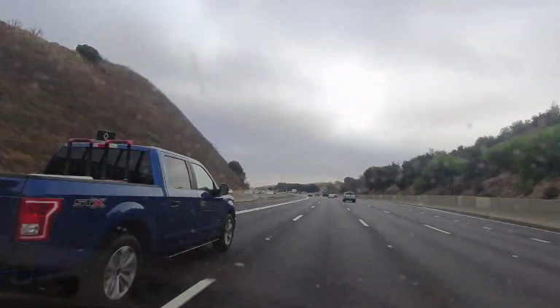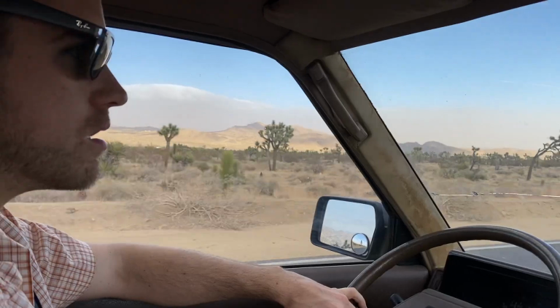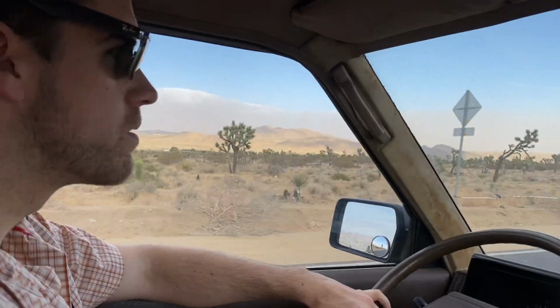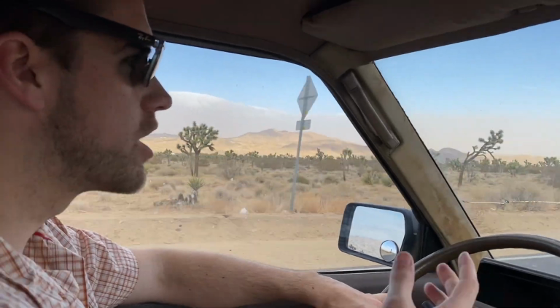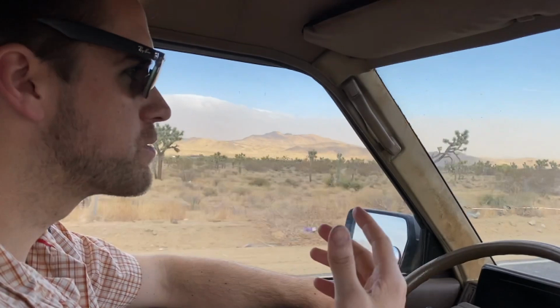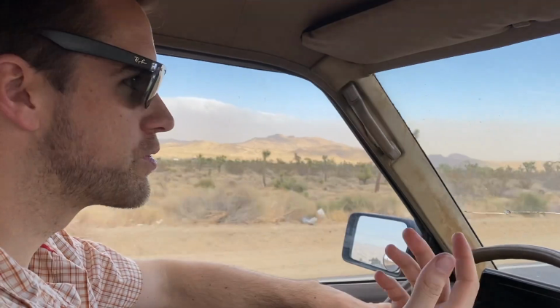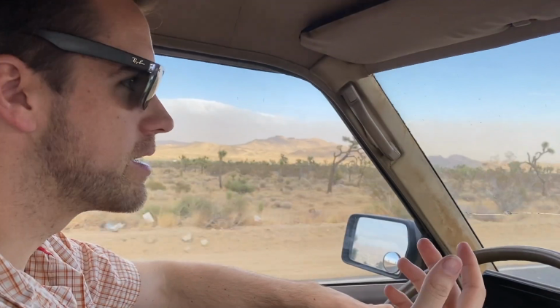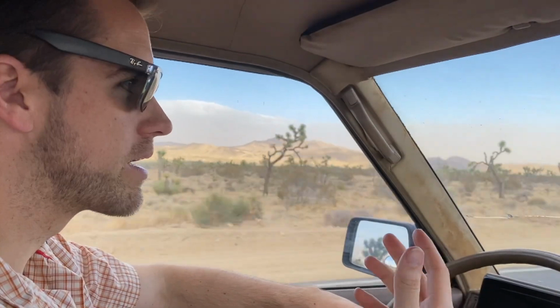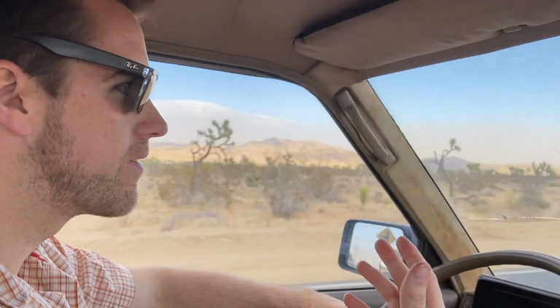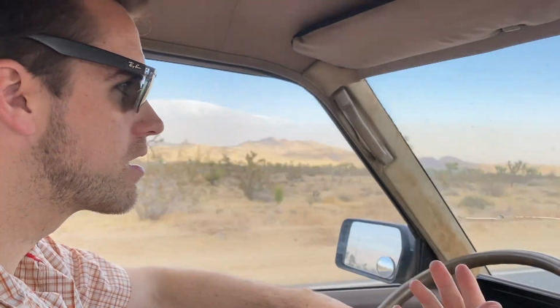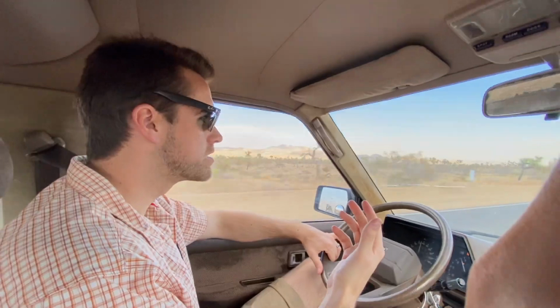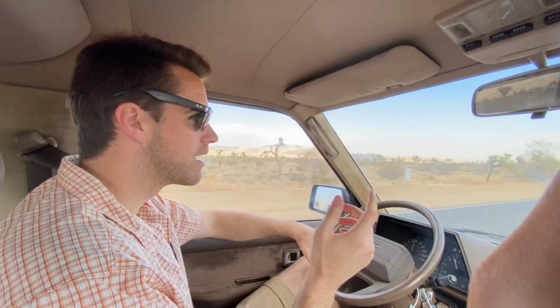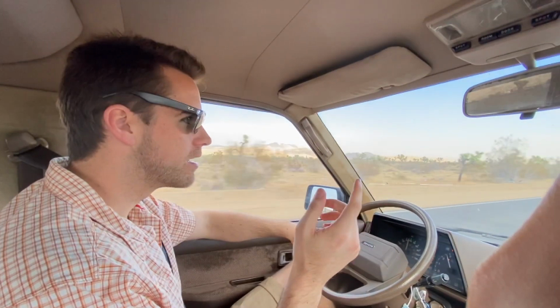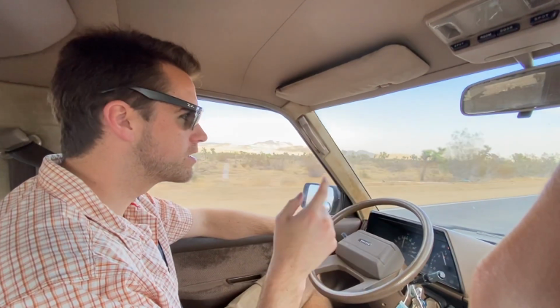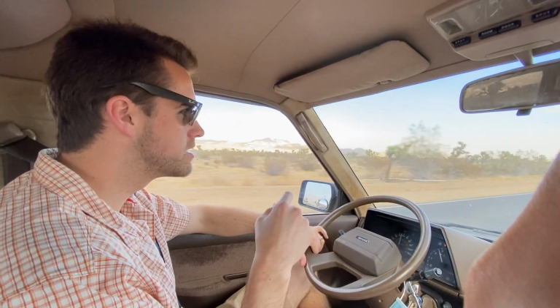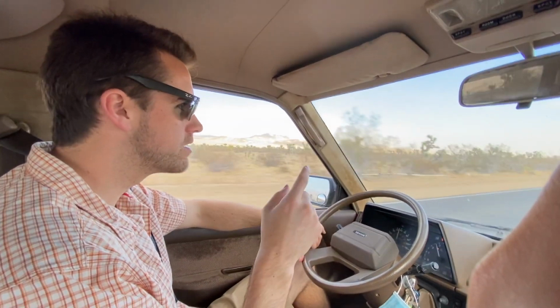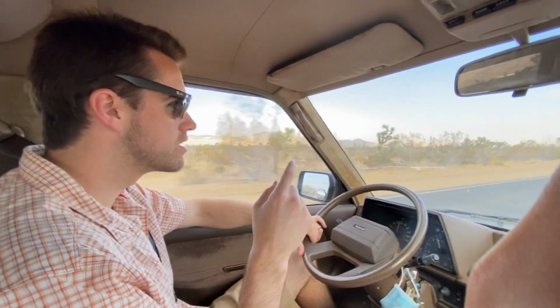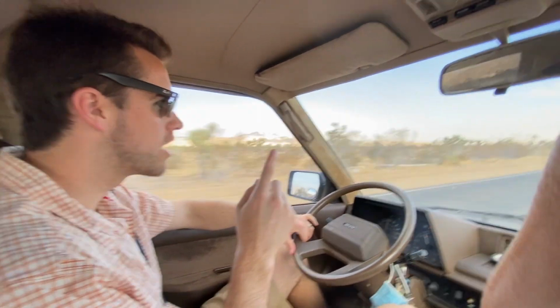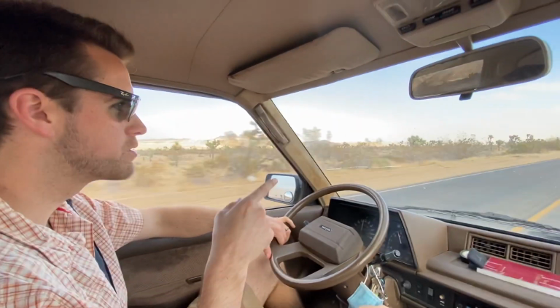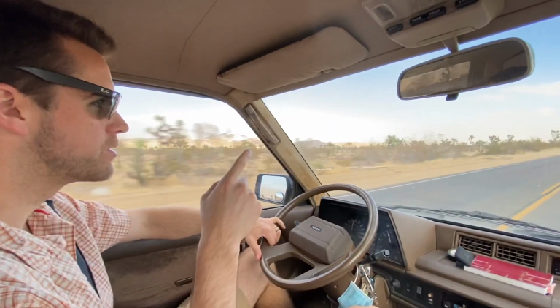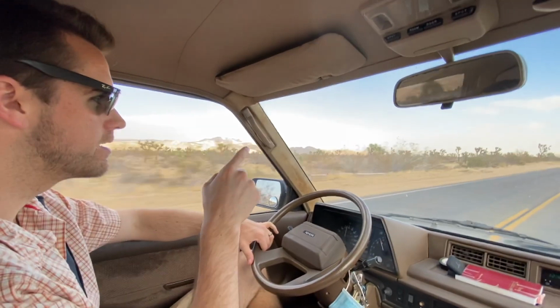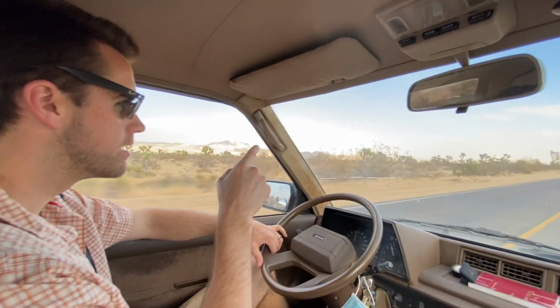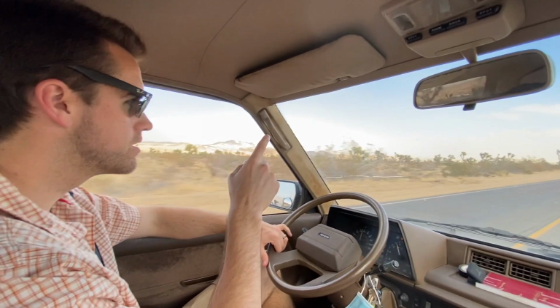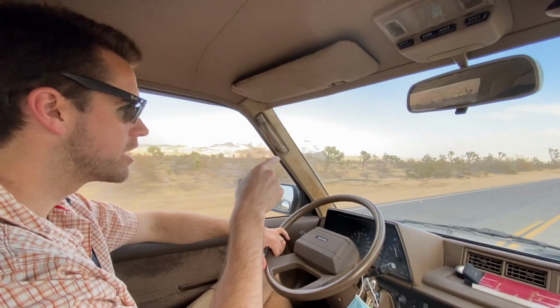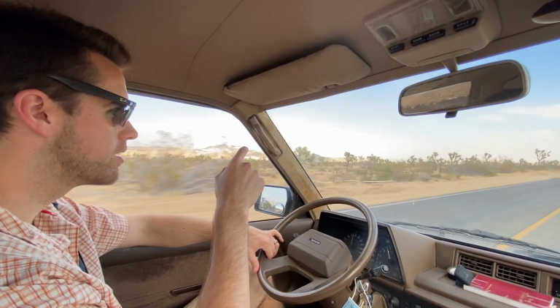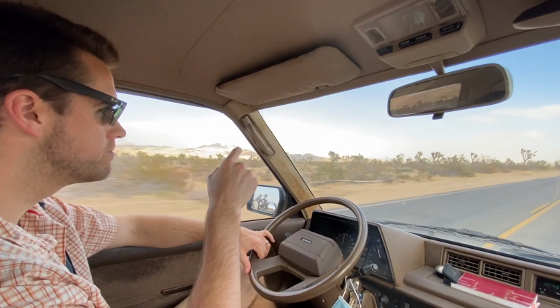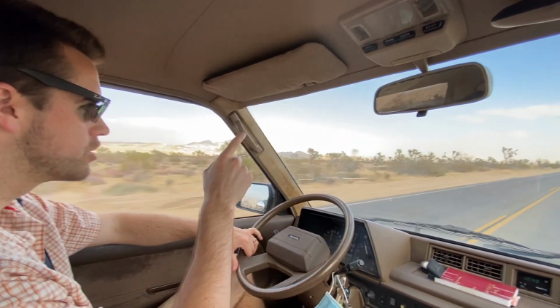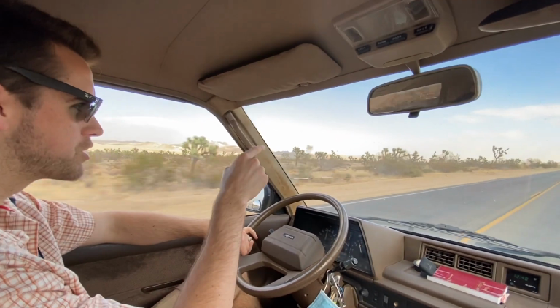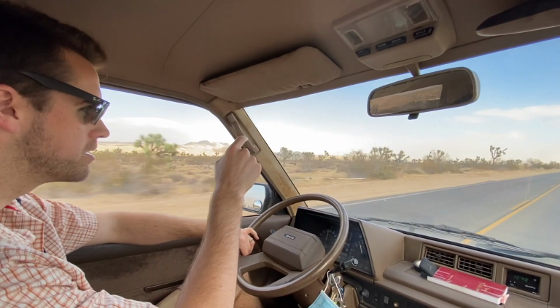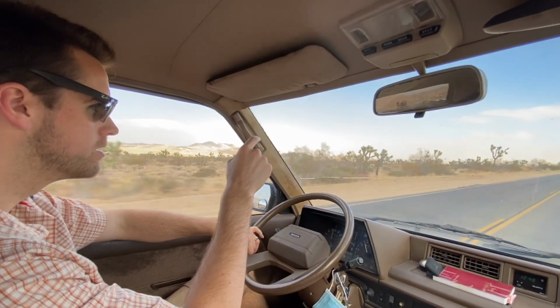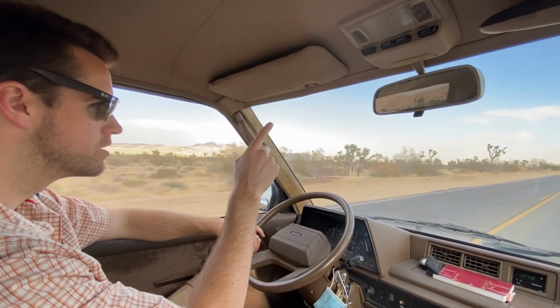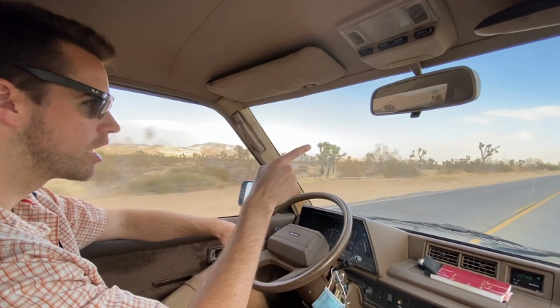So we're in Joshua Tree. We're getting very close to there. You can see there's a Joshua Tree. Joshua, Joshua, Joshua.